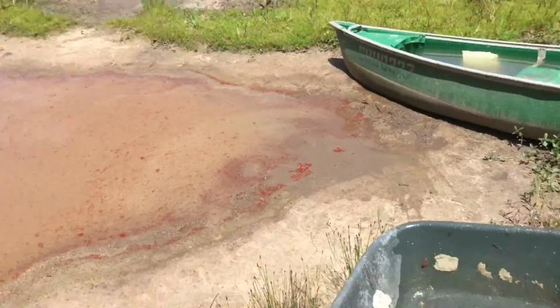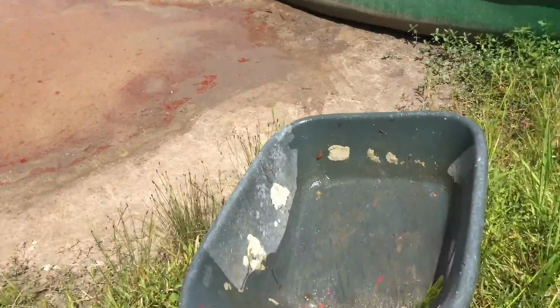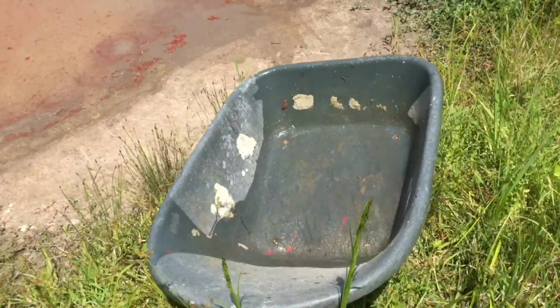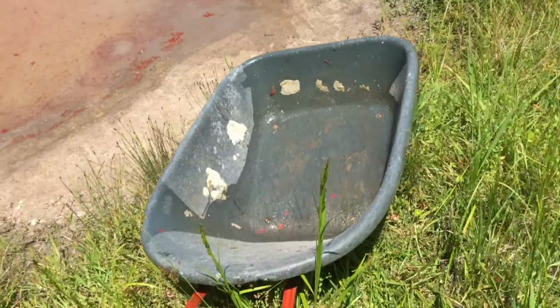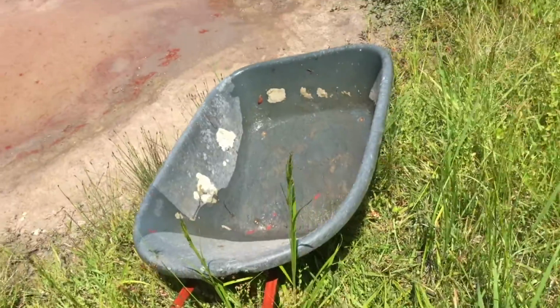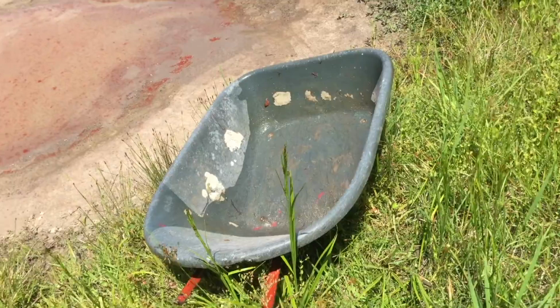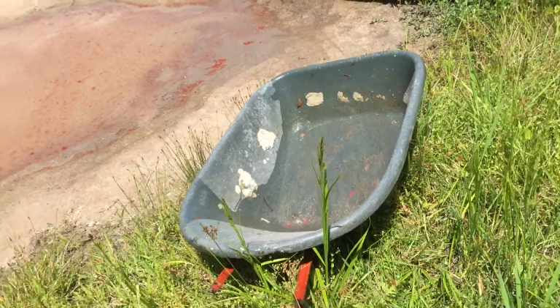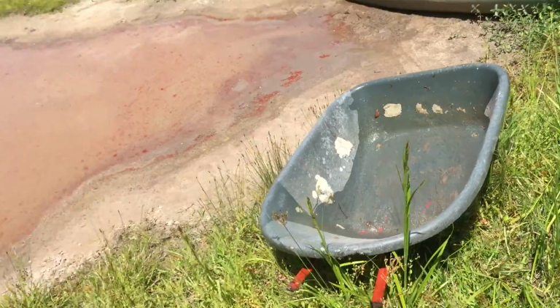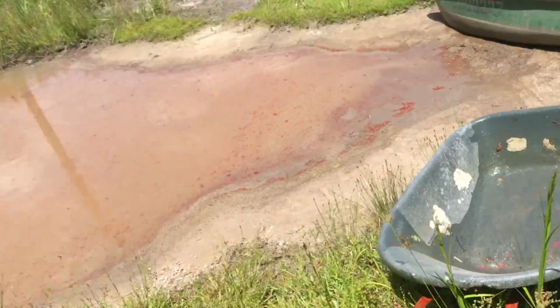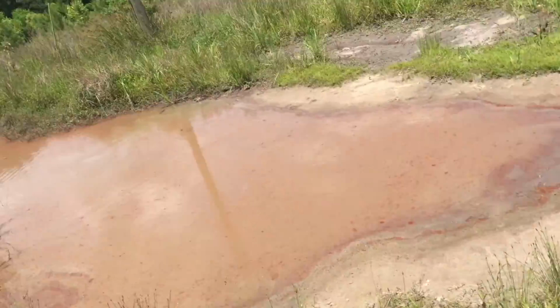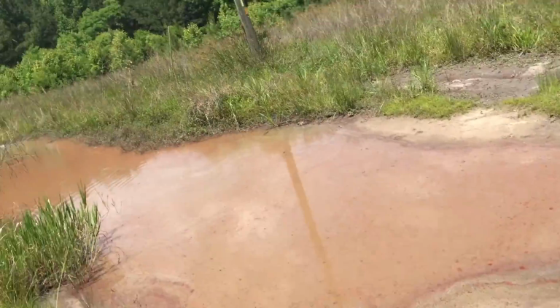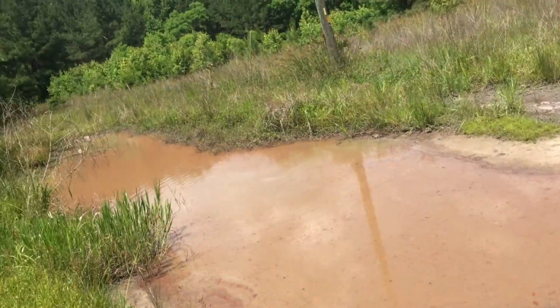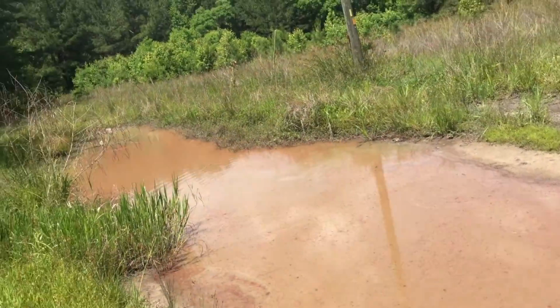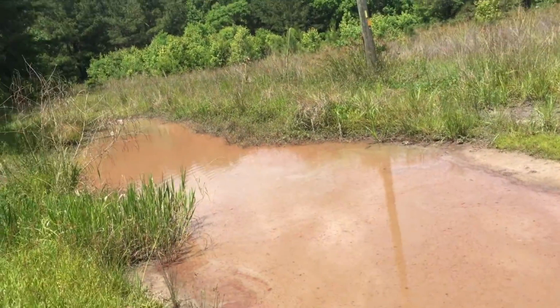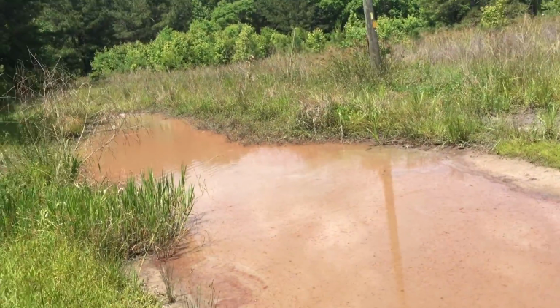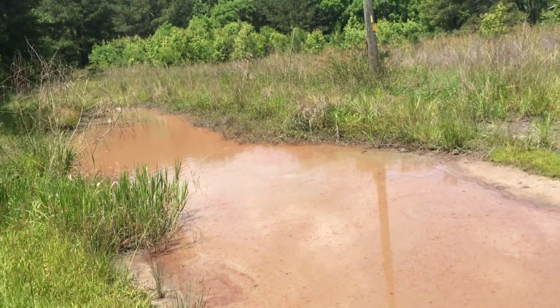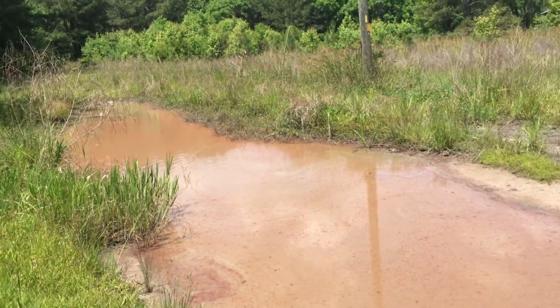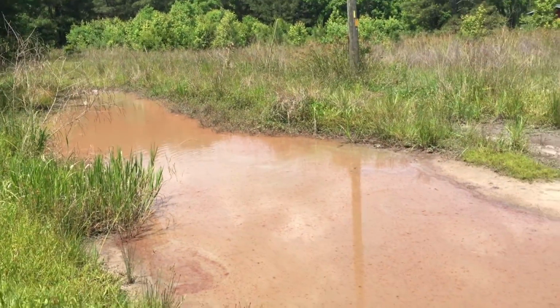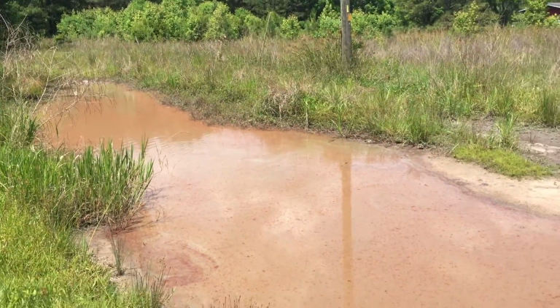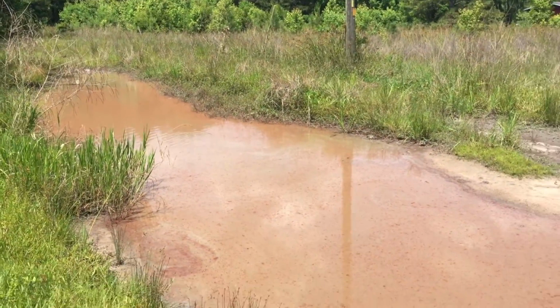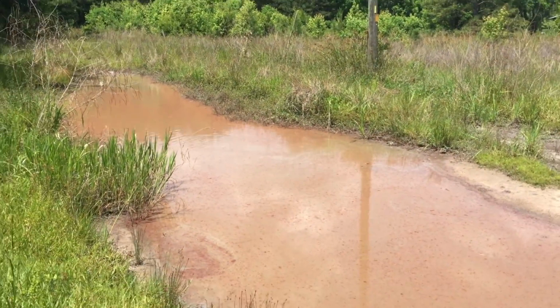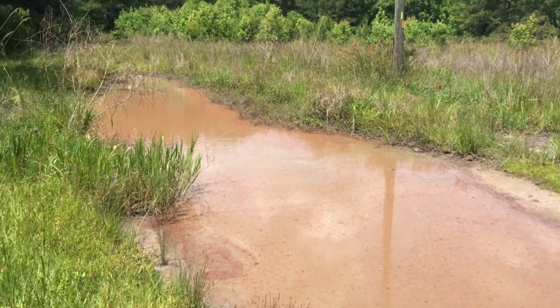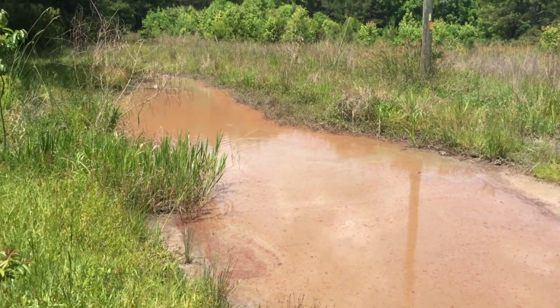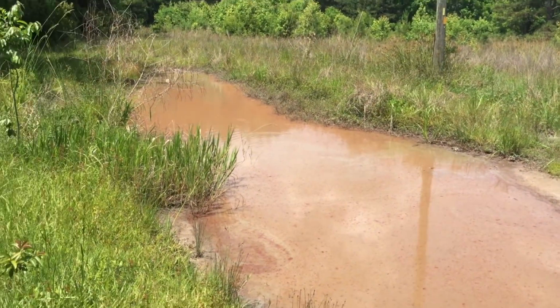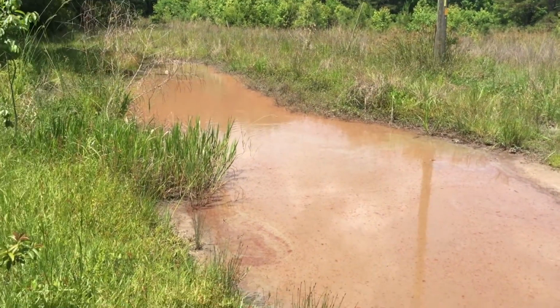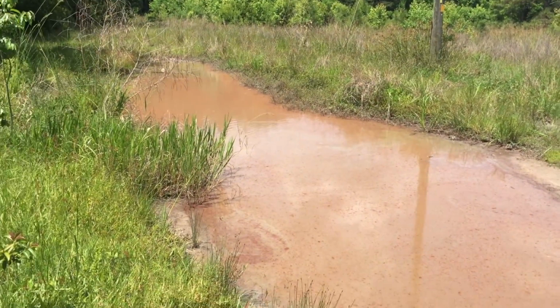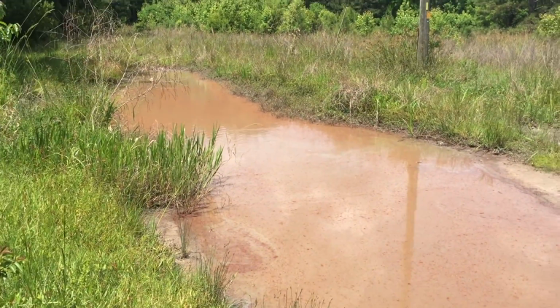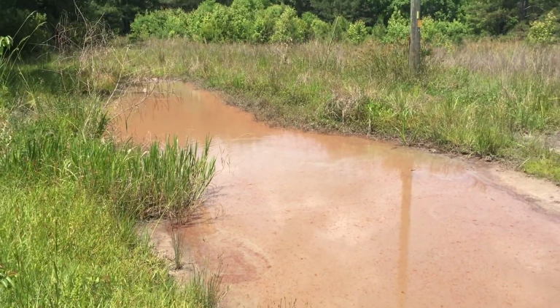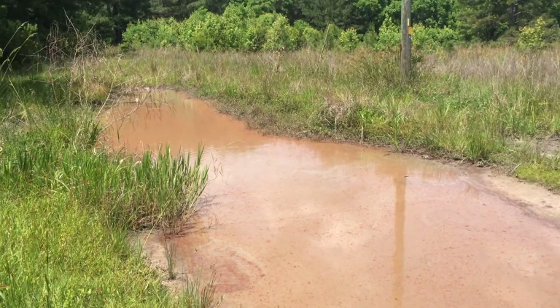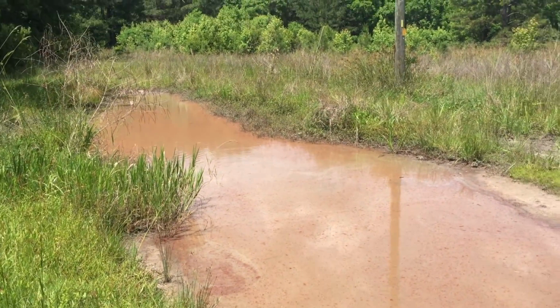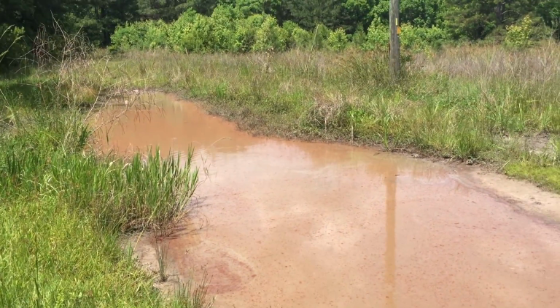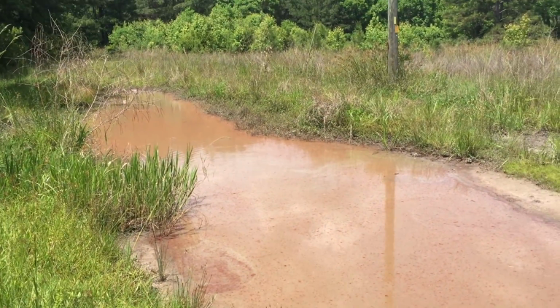That didn't go super well because this water is not very deep, but I know another pond we could take it to that's deeper.